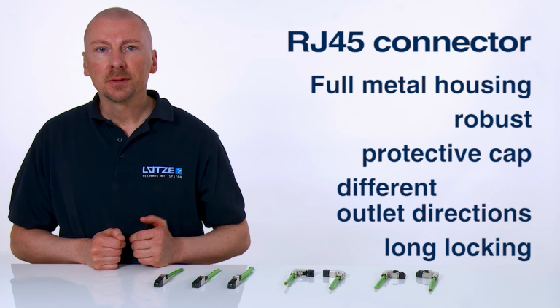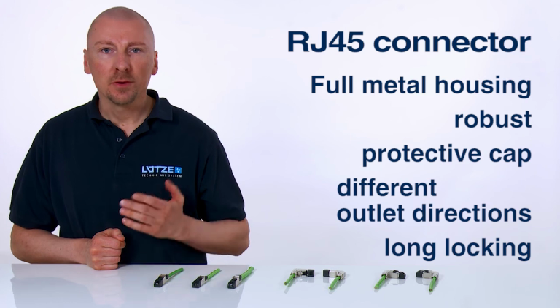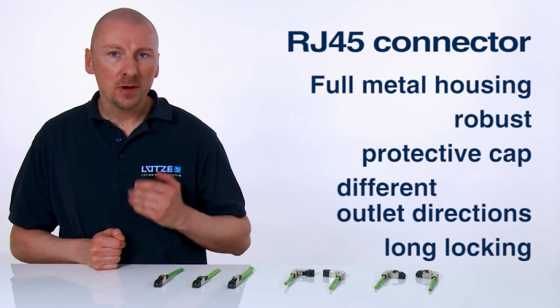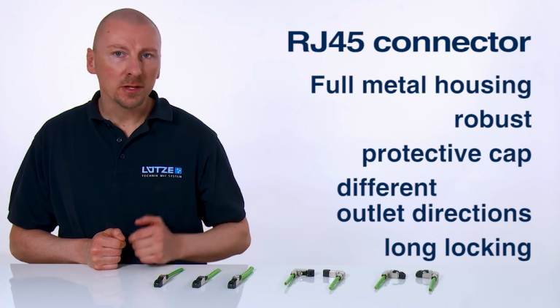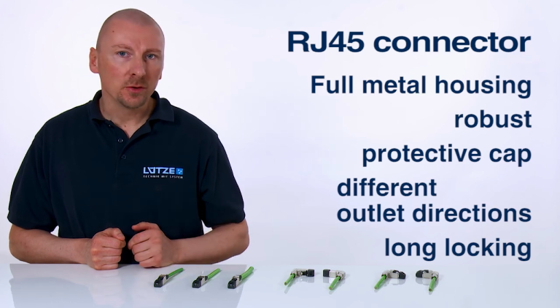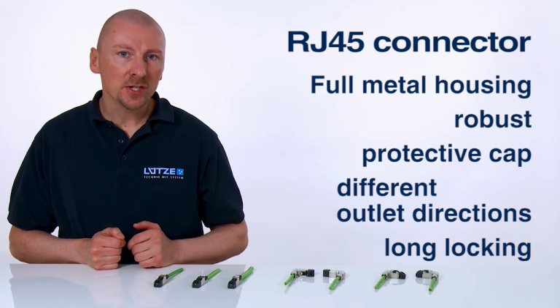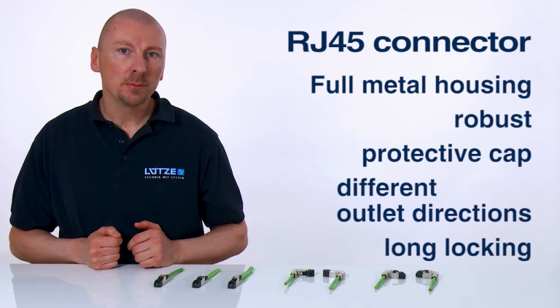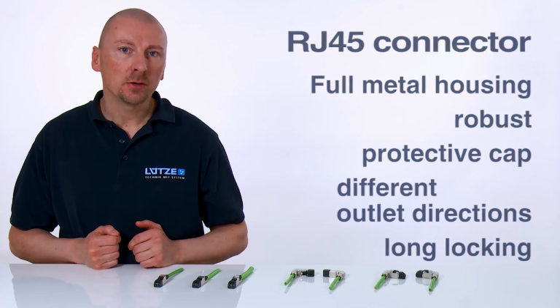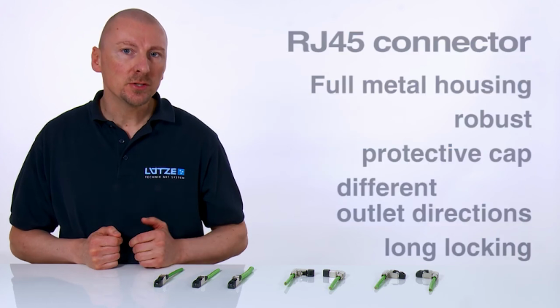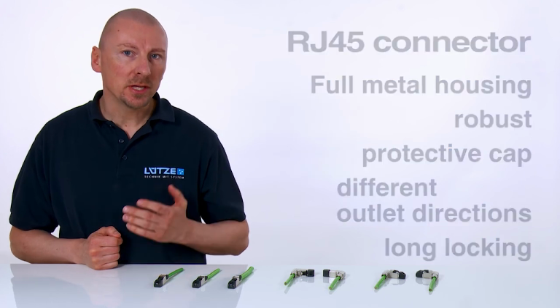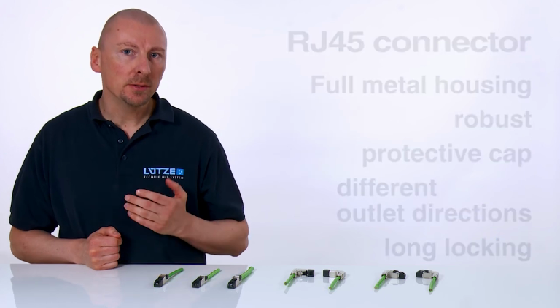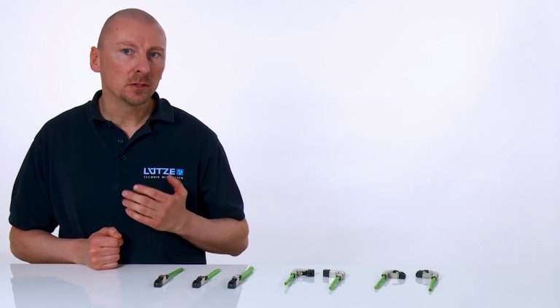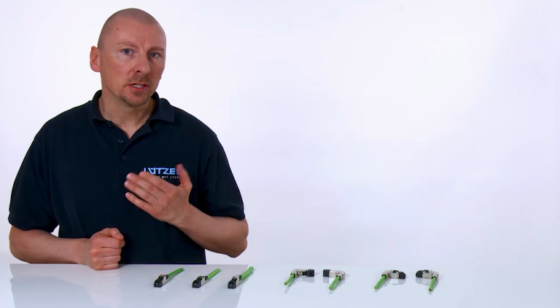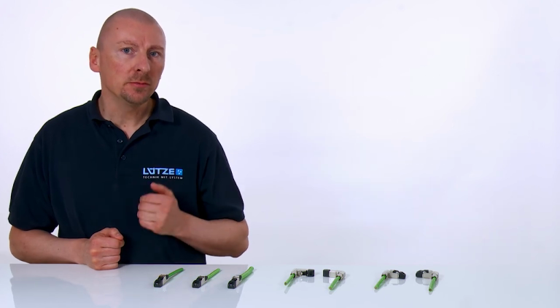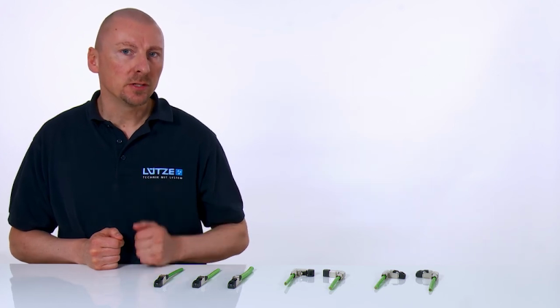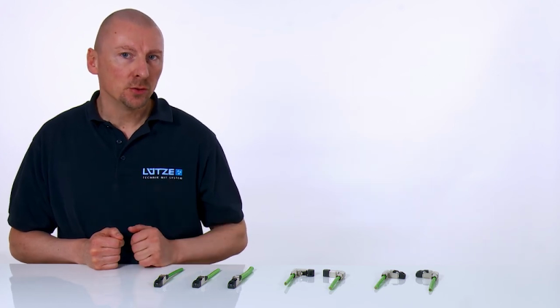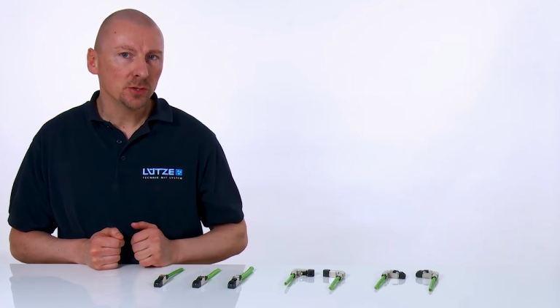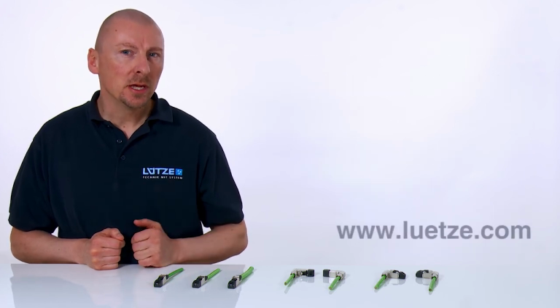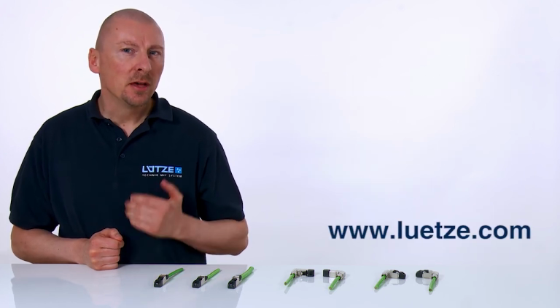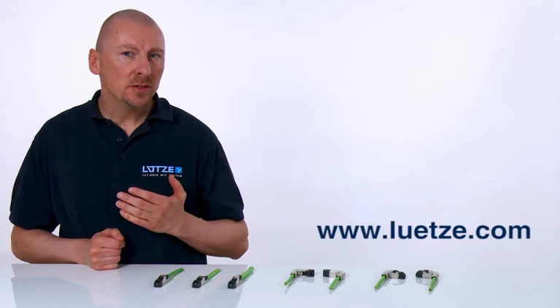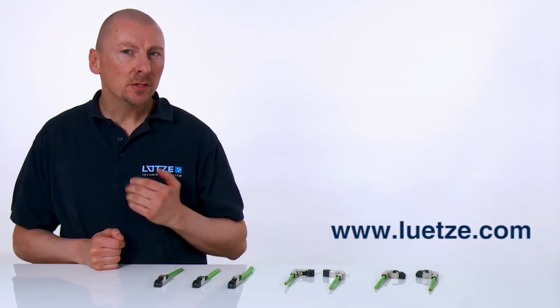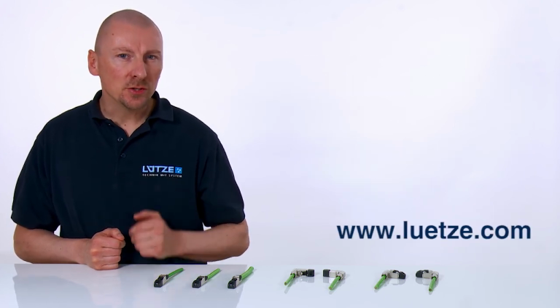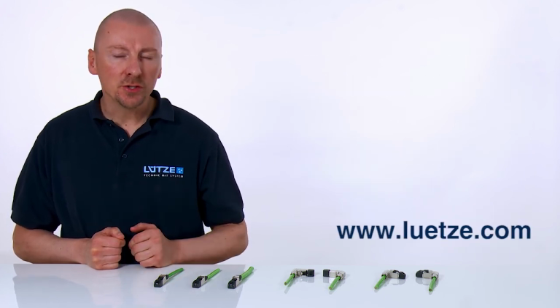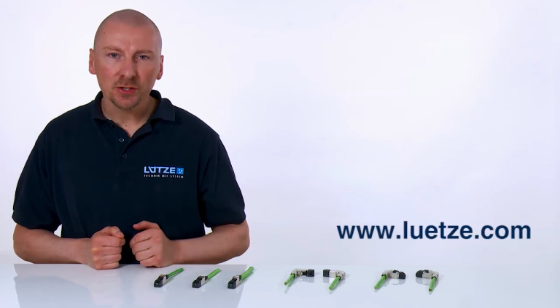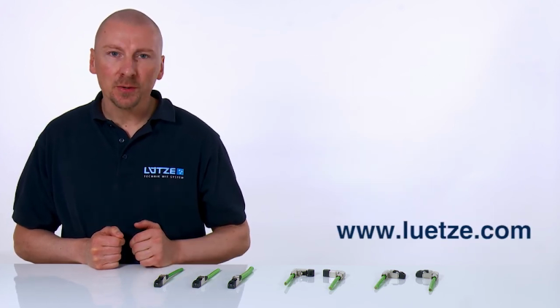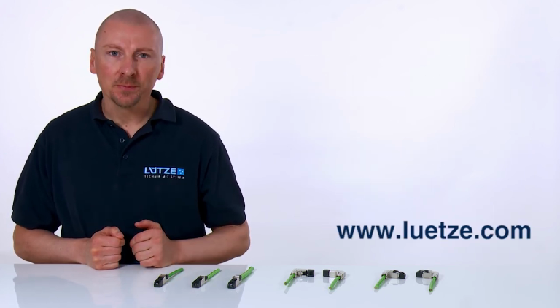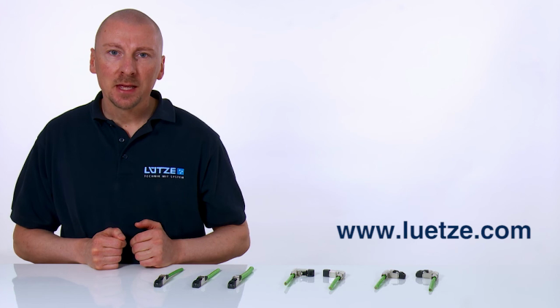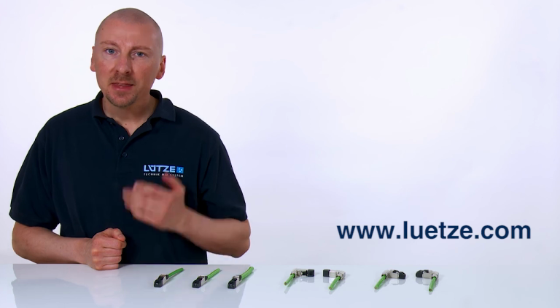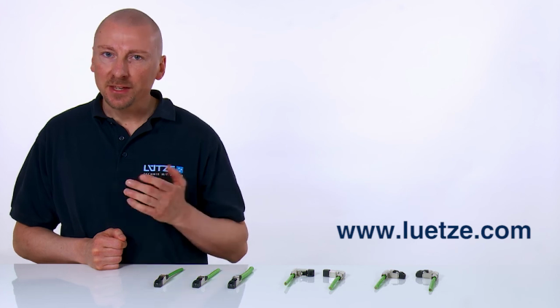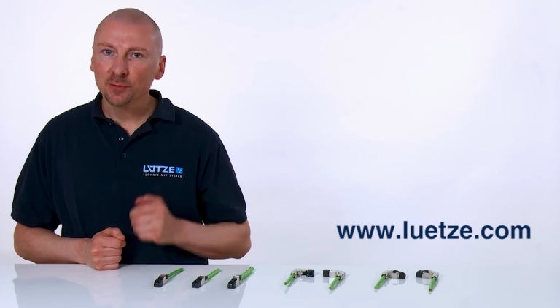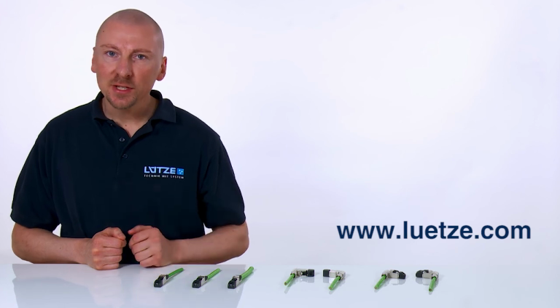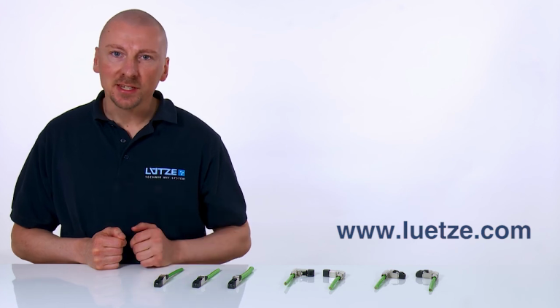For further information about Lütze cable and connectivity solutions, visit lütze.com. Thank you for listening.